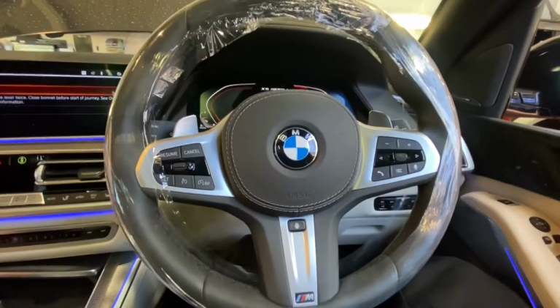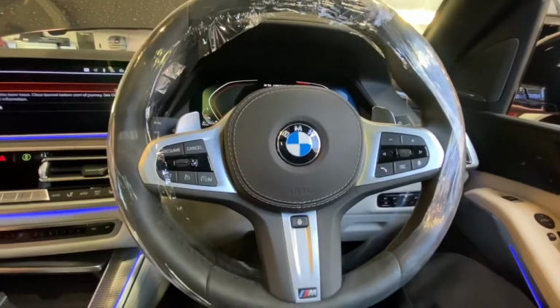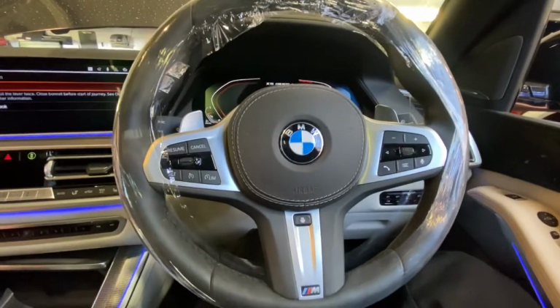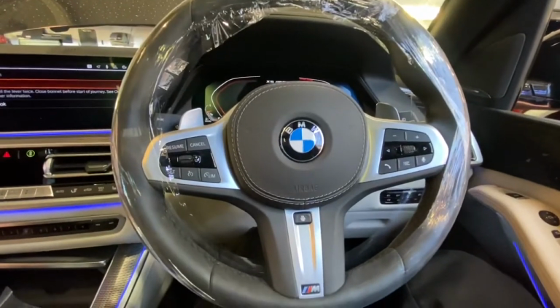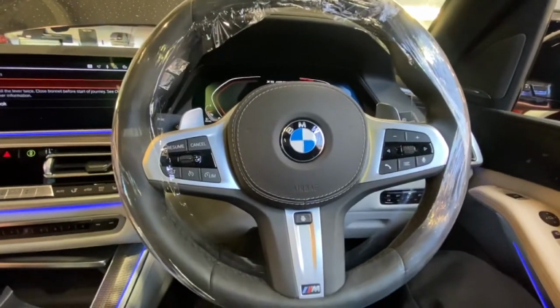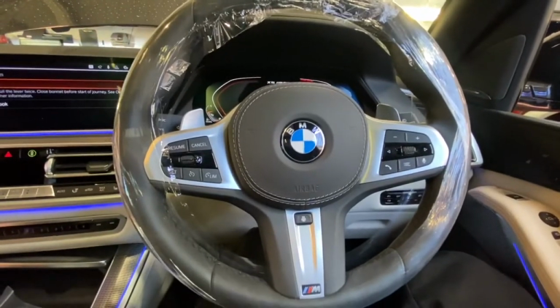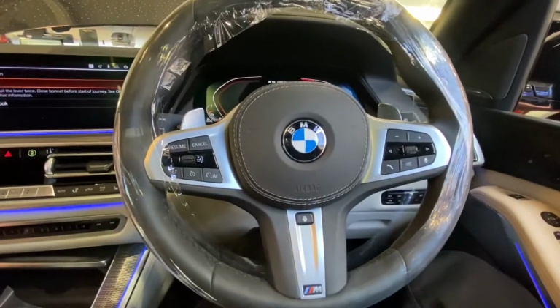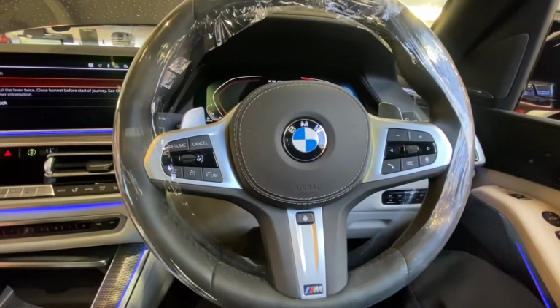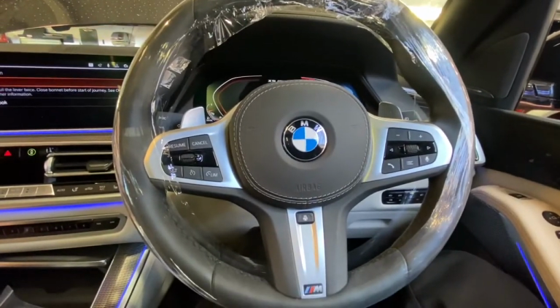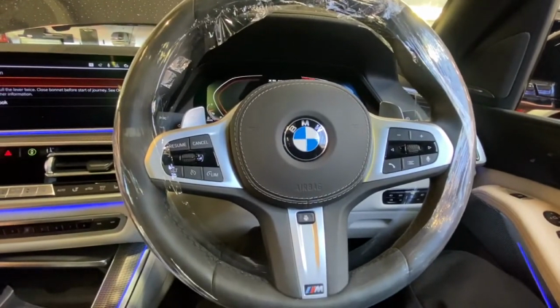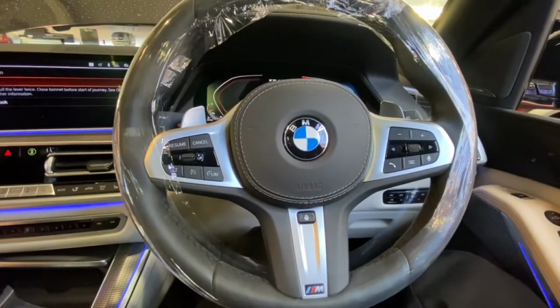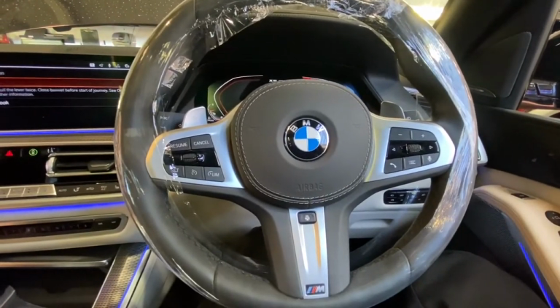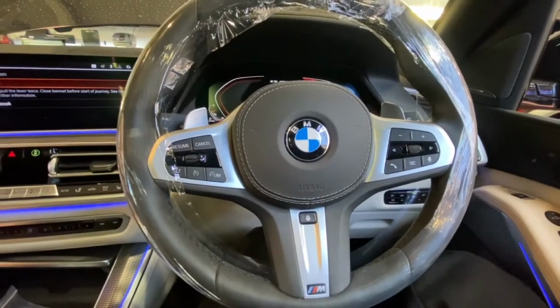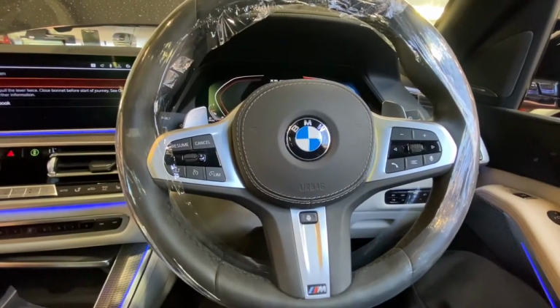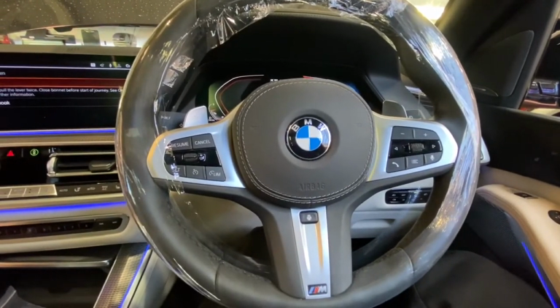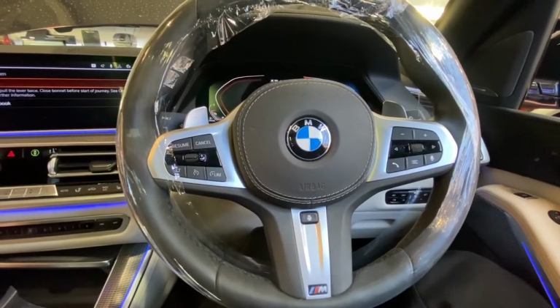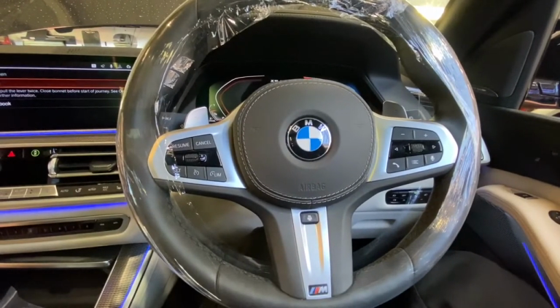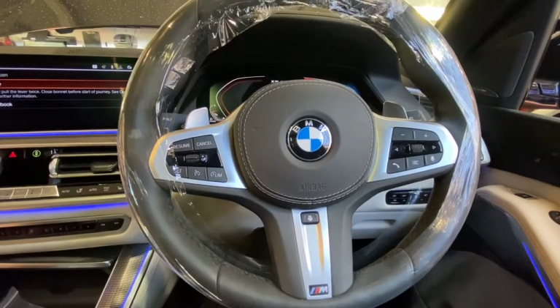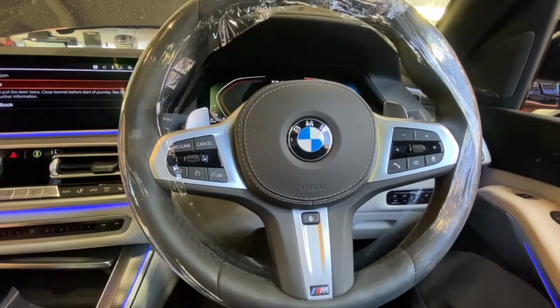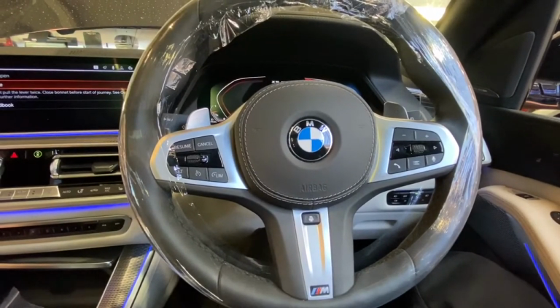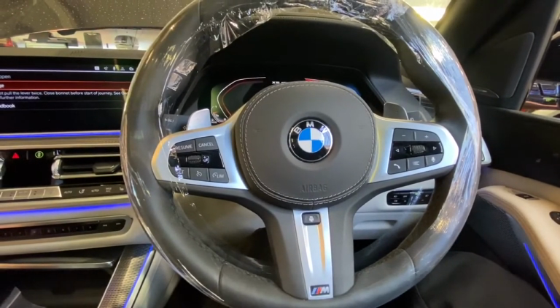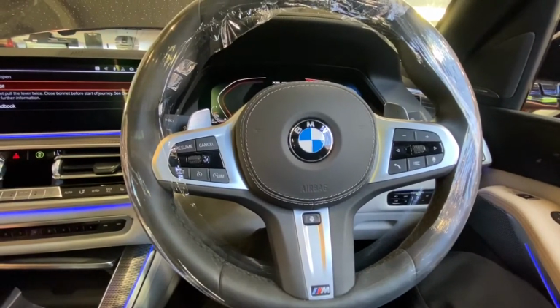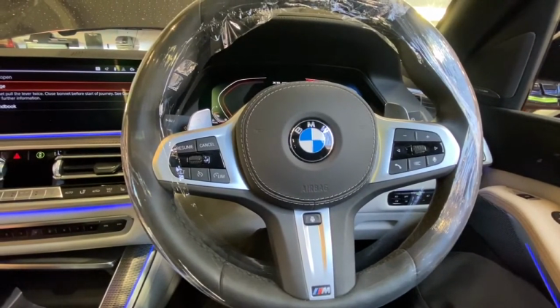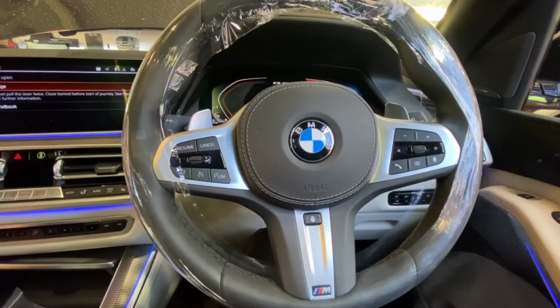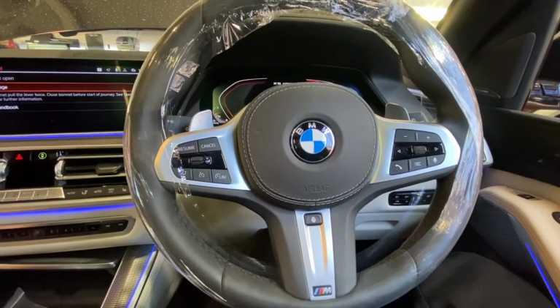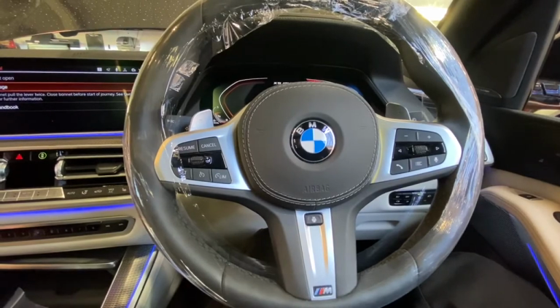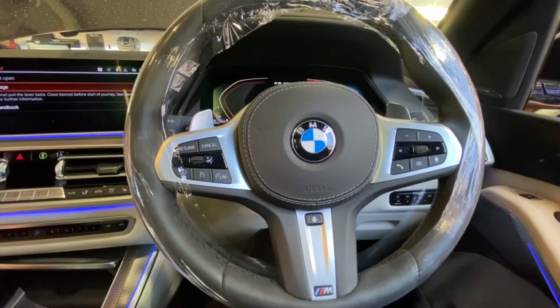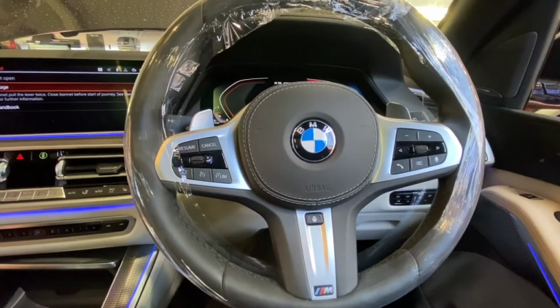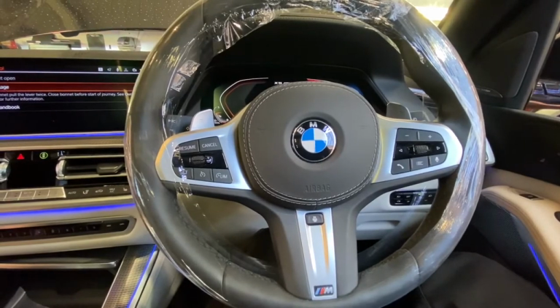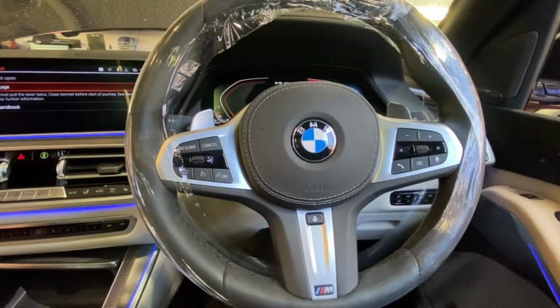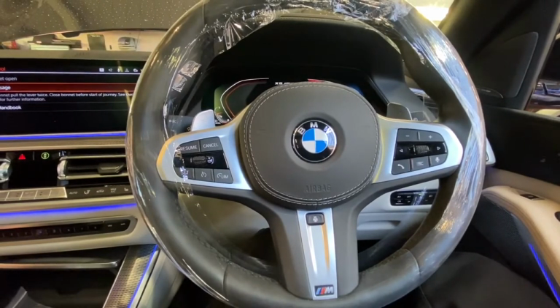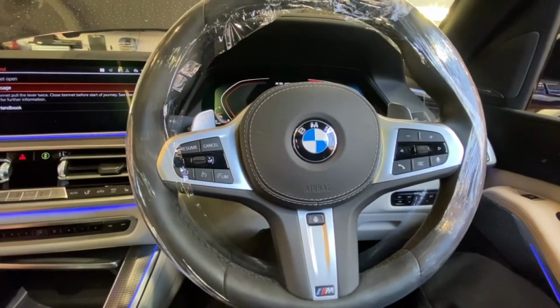Hello and welcome back to Gab Official. Today I'm going to show you how to replace your pollen filter in this BMW X5.